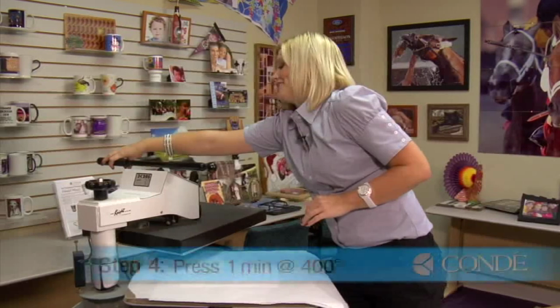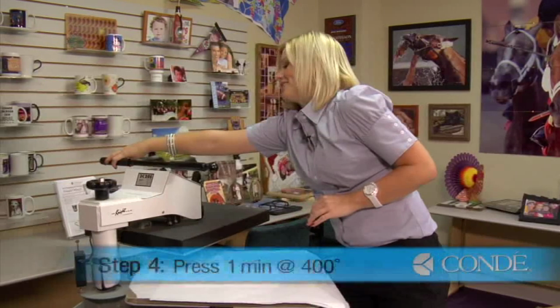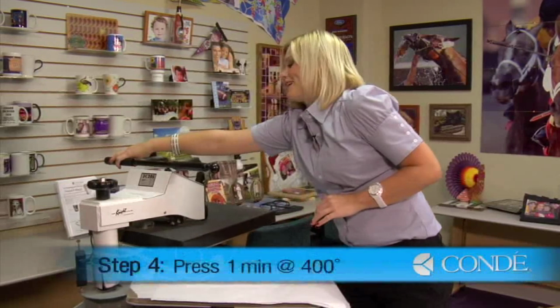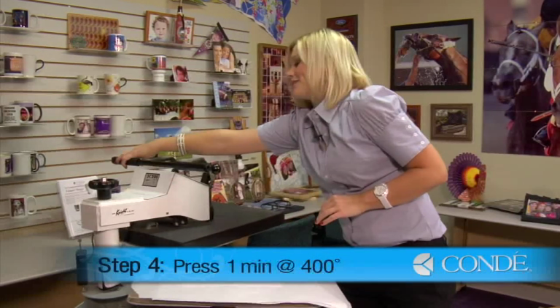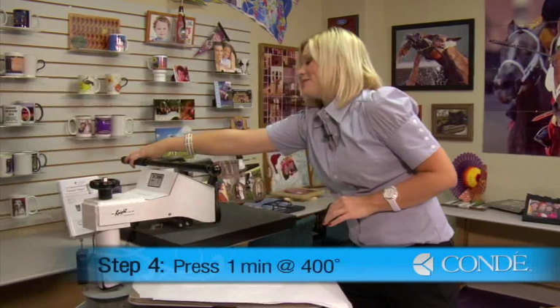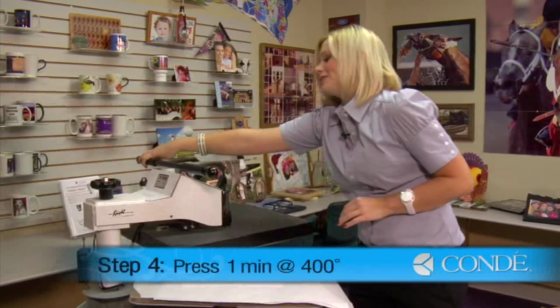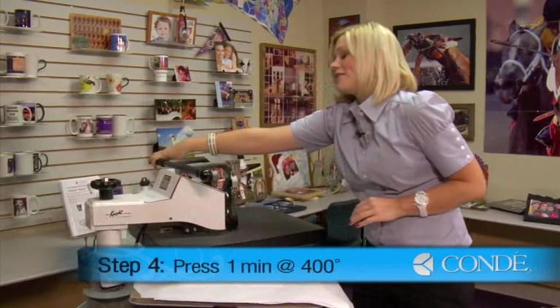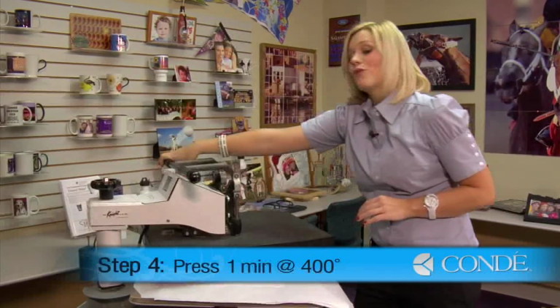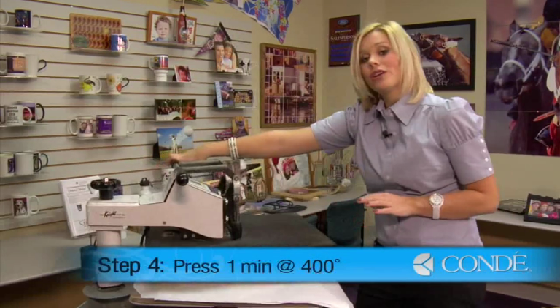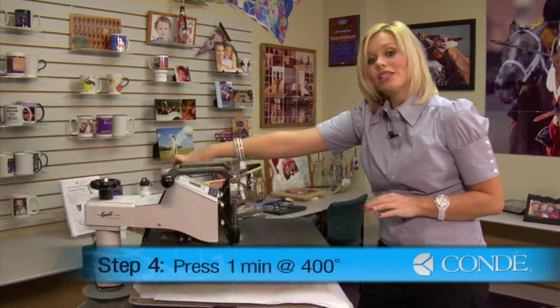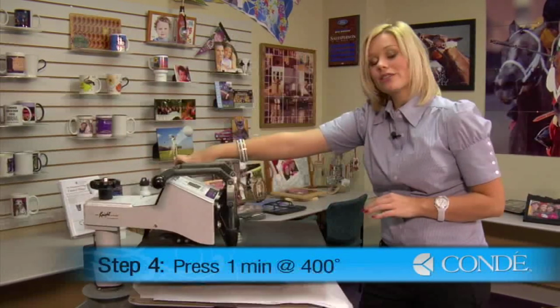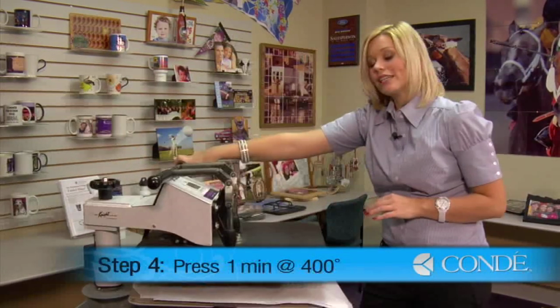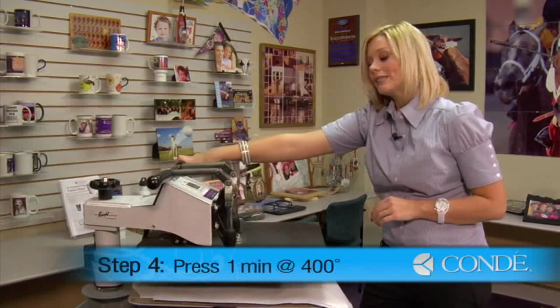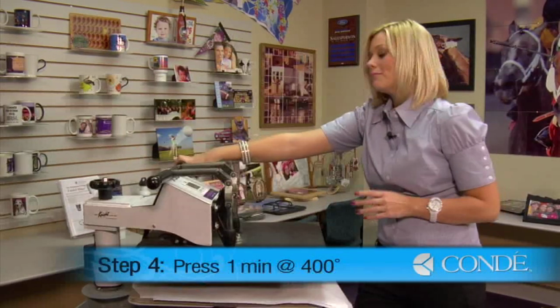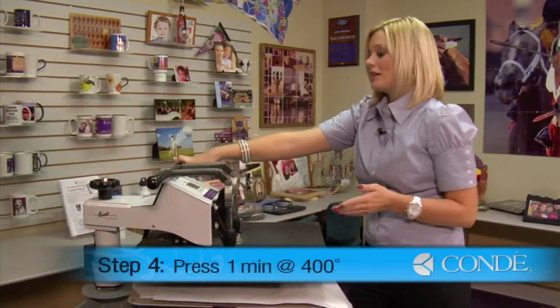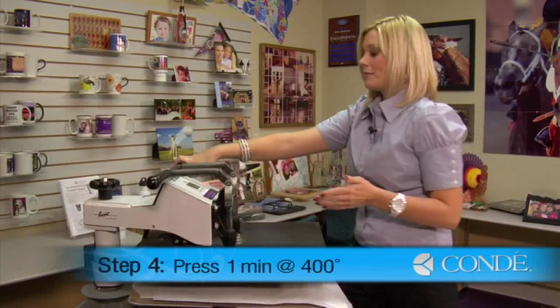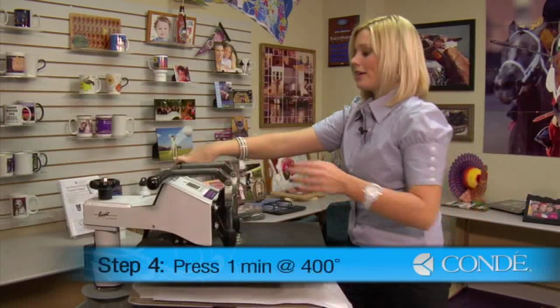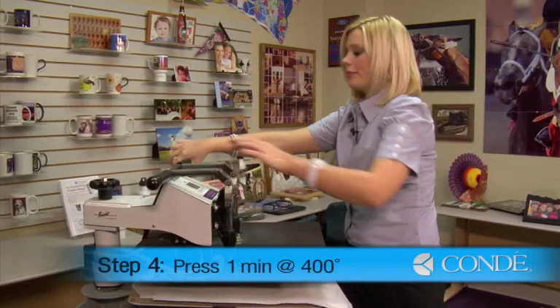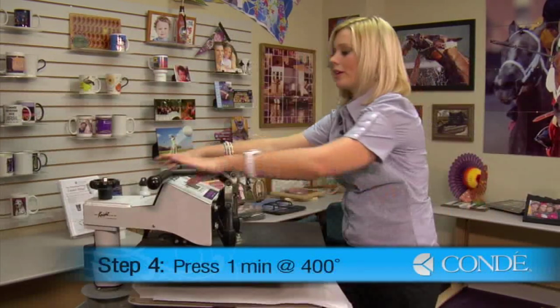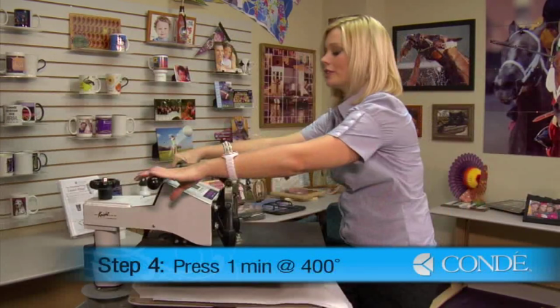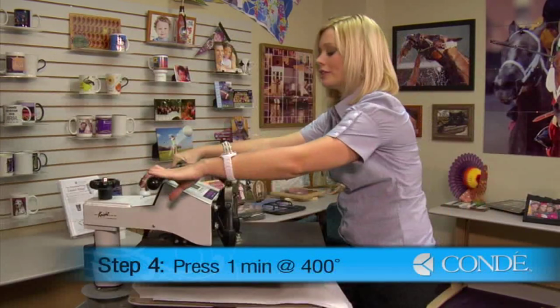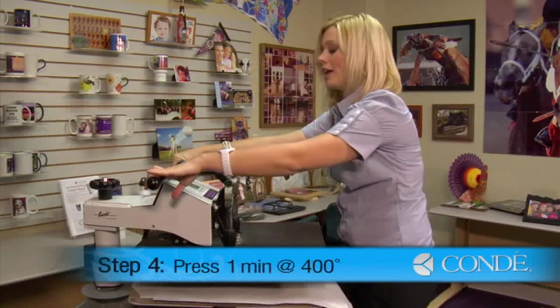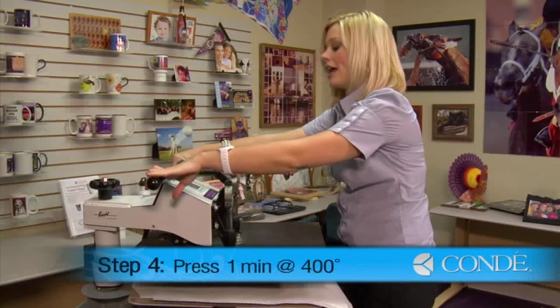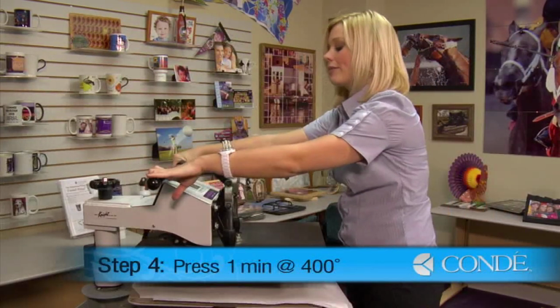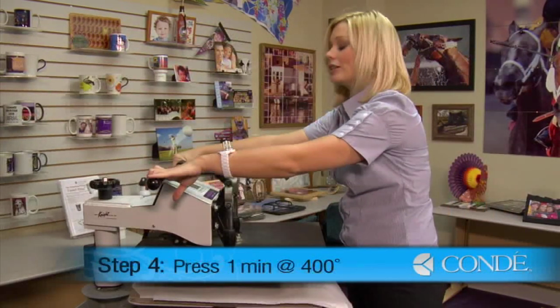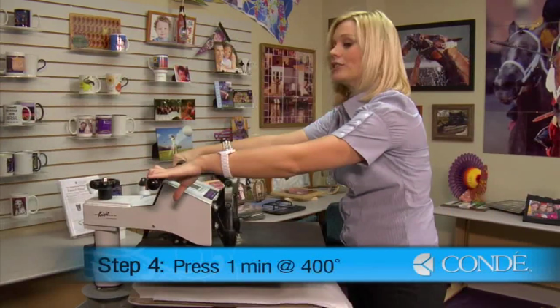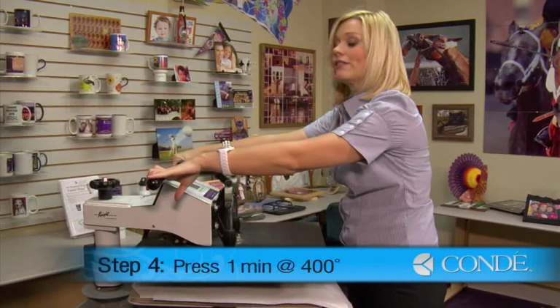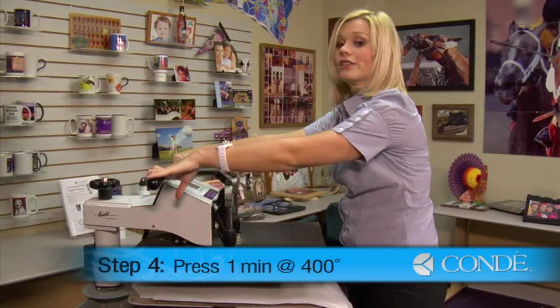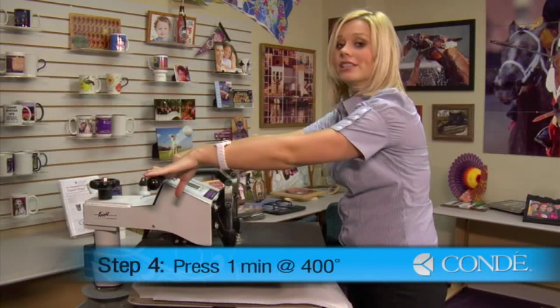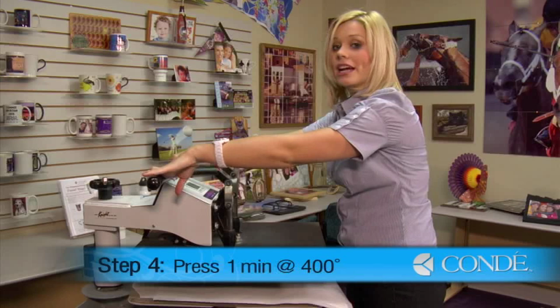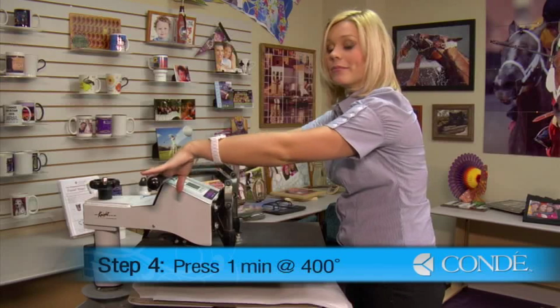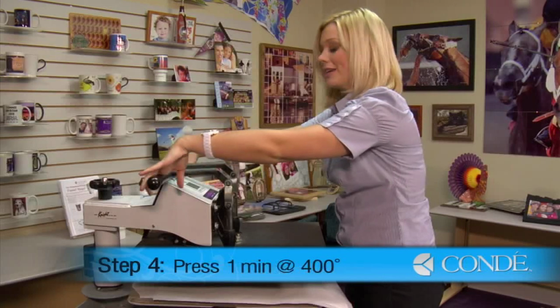Today, we're going to be using 400 degrees, medium to heavy pressure, and we're going to press for an entire minute.